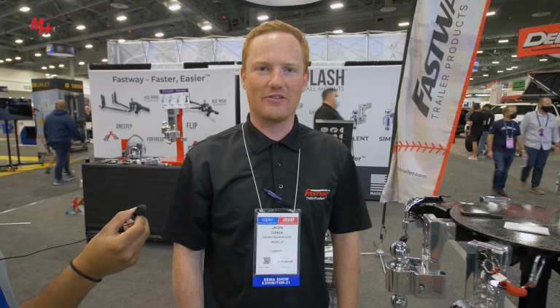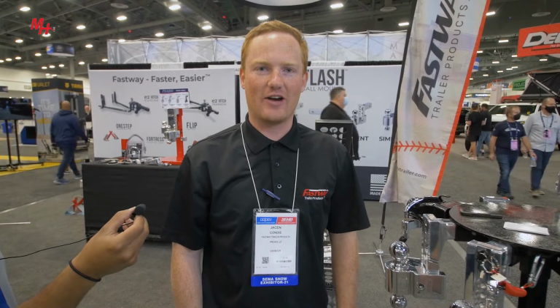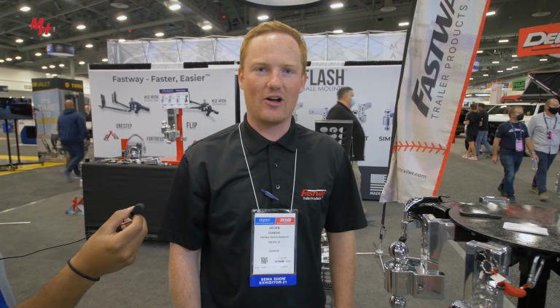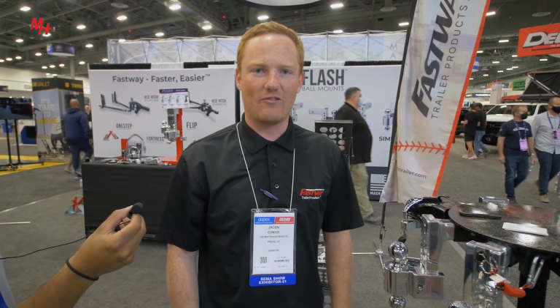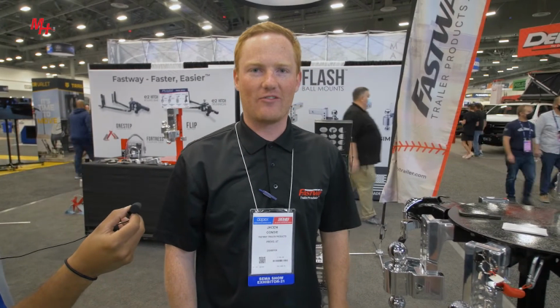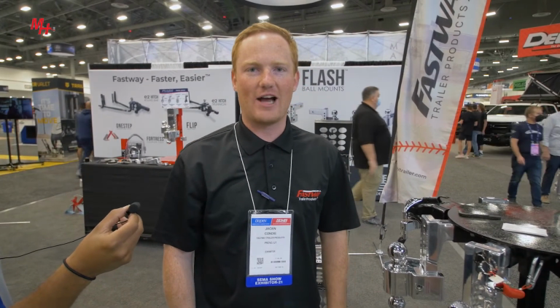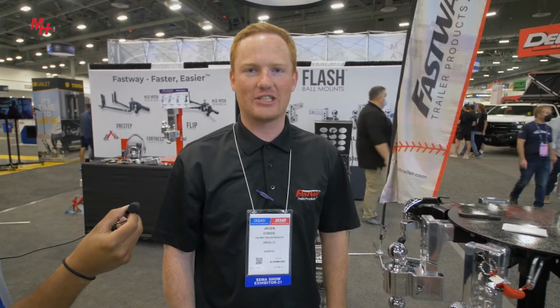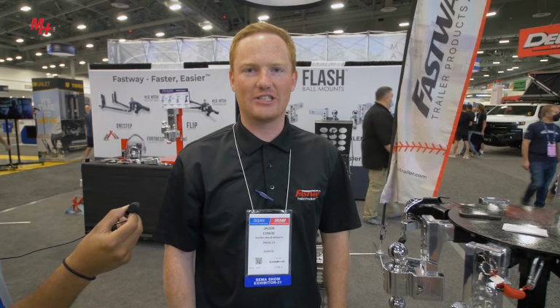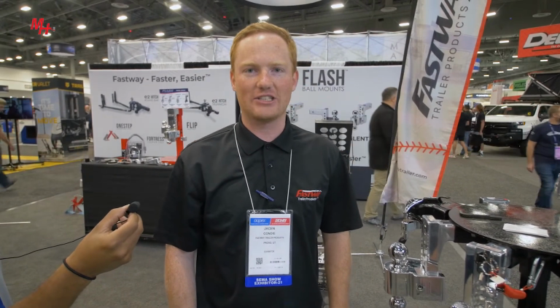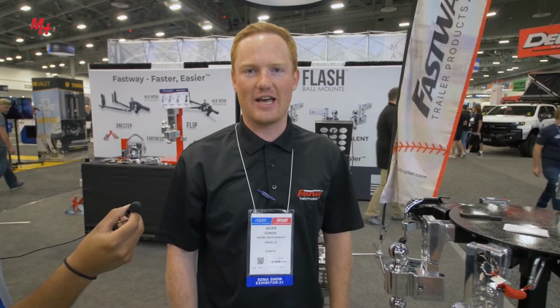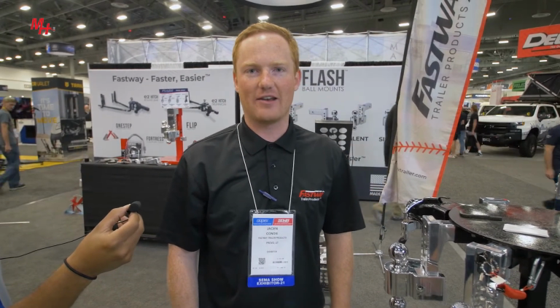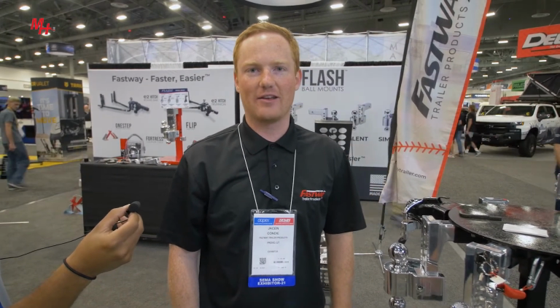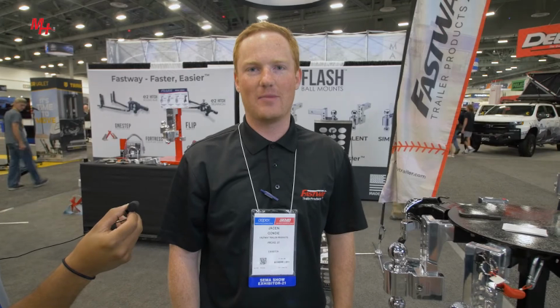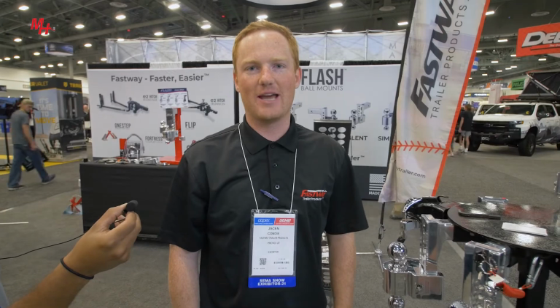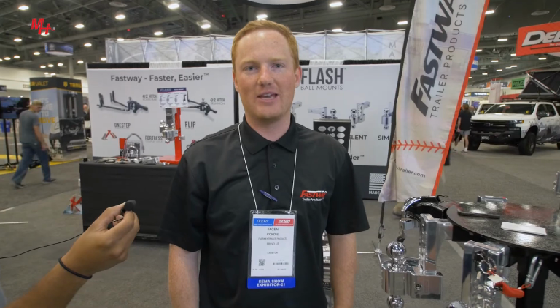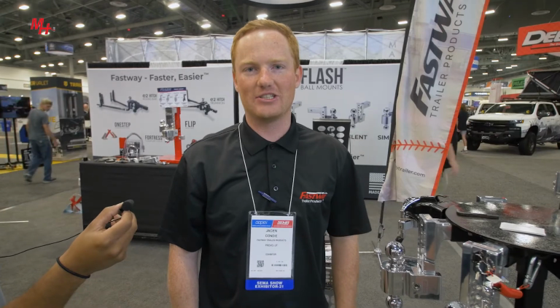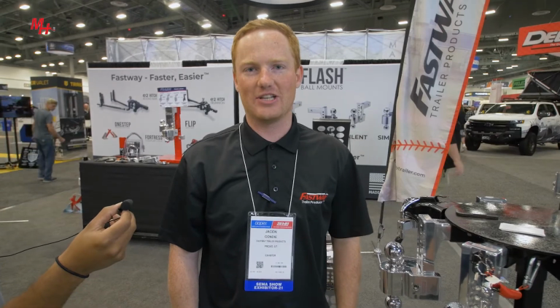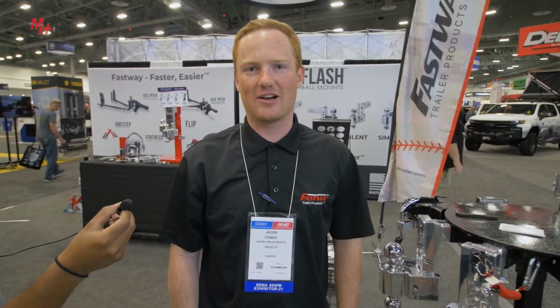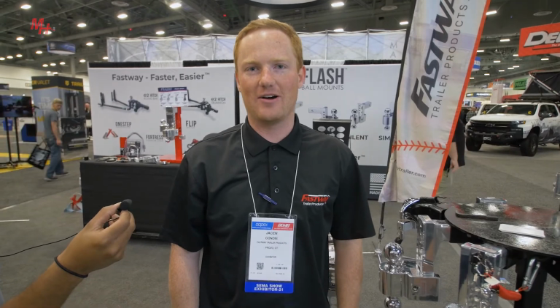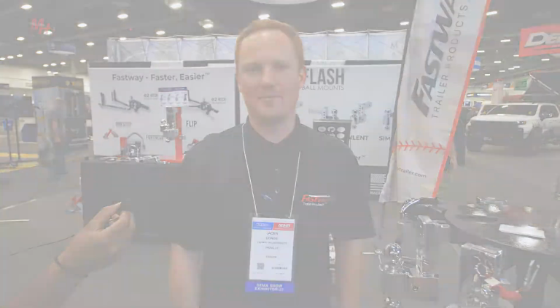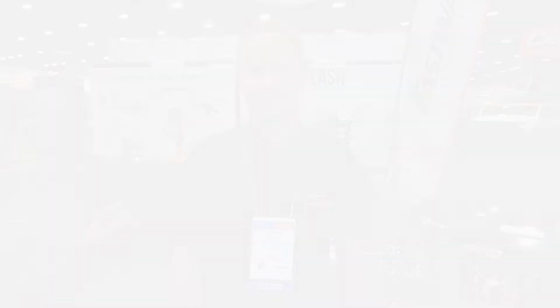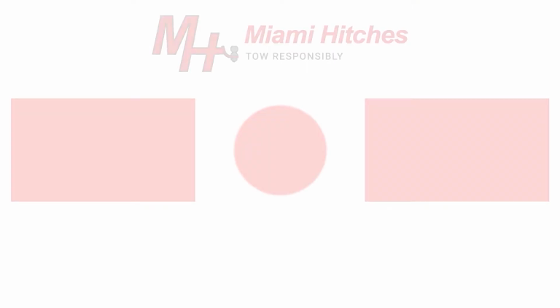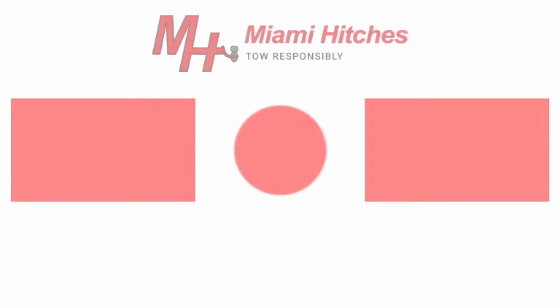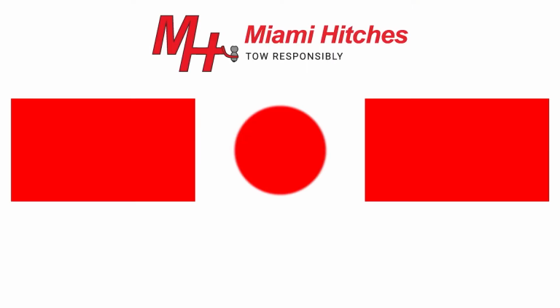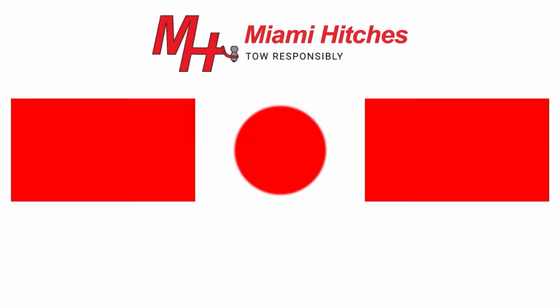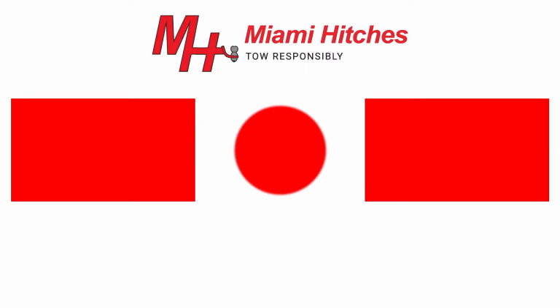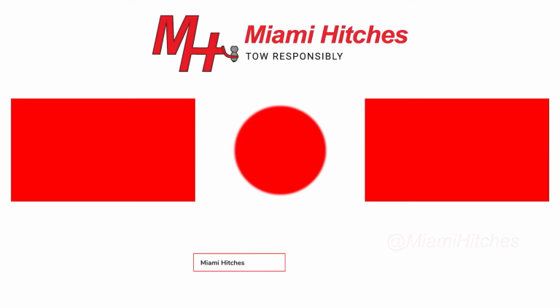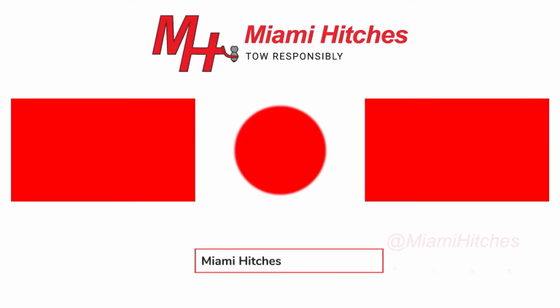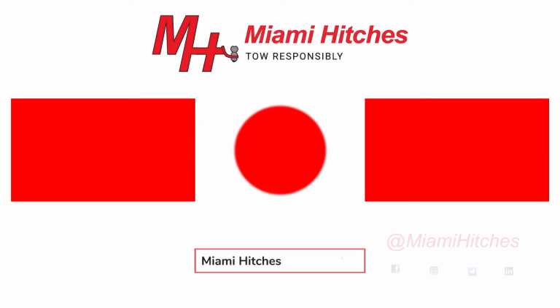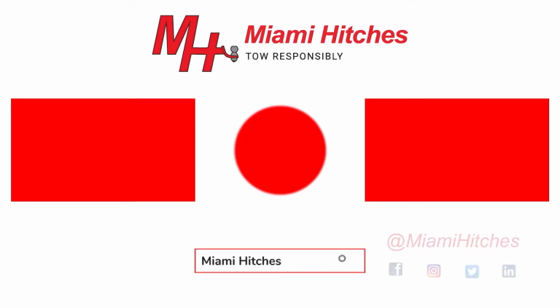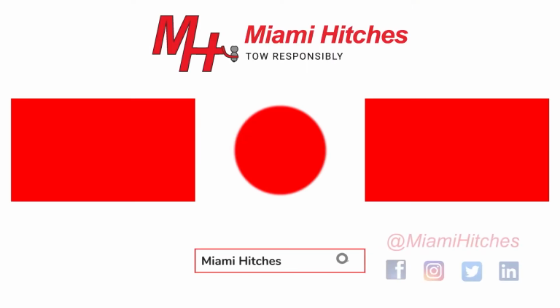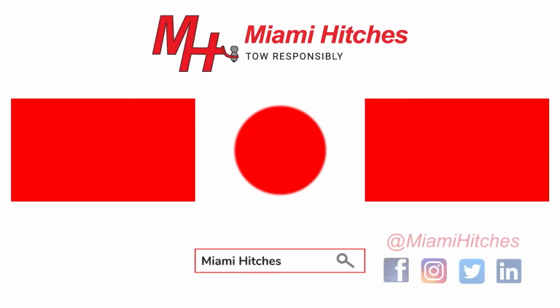You can find all of our flash hitches at miamihitches.com. Thanks for taking a look at all of our Fastway trailer products. We'll see you next time.